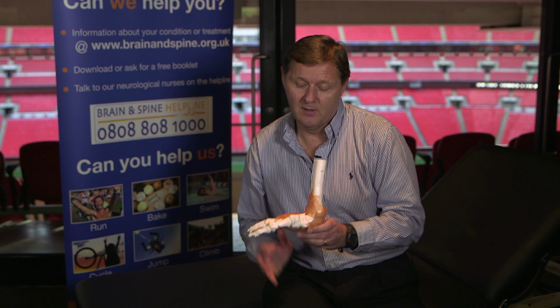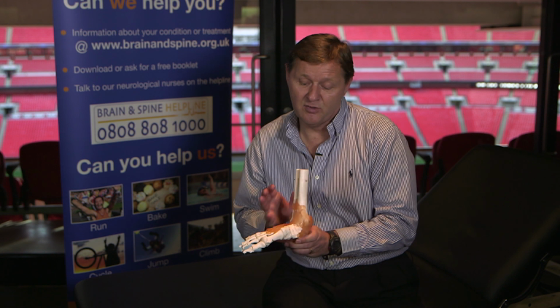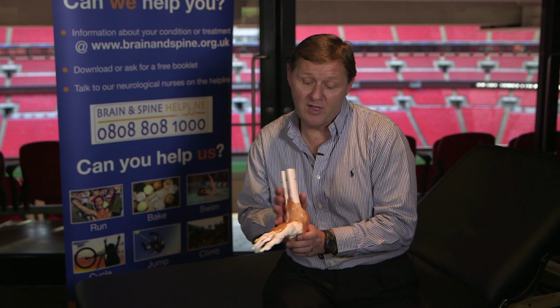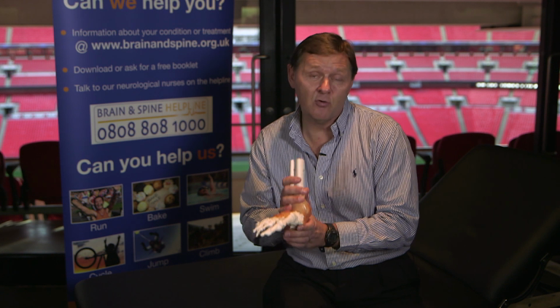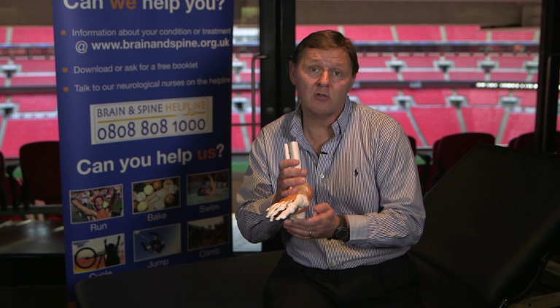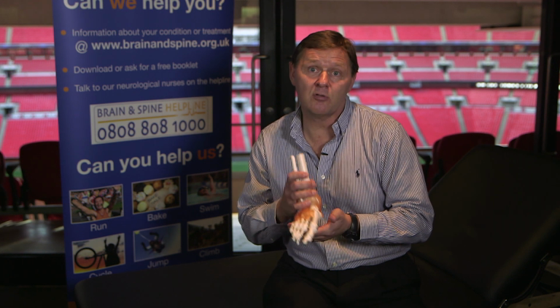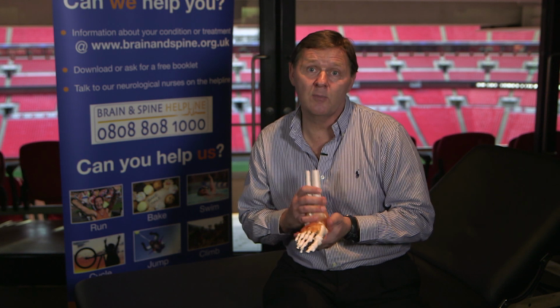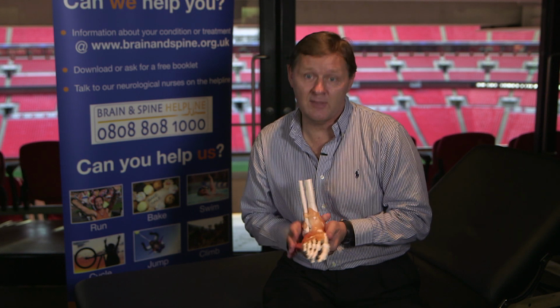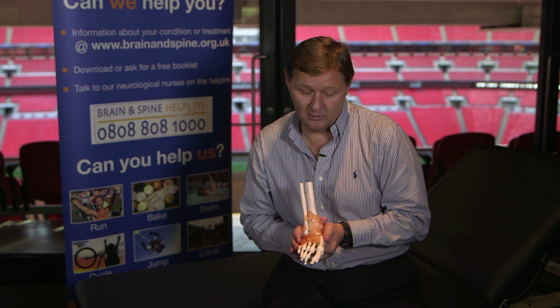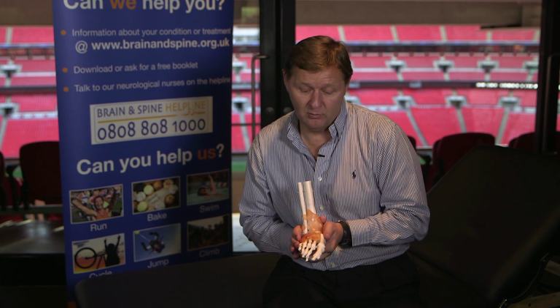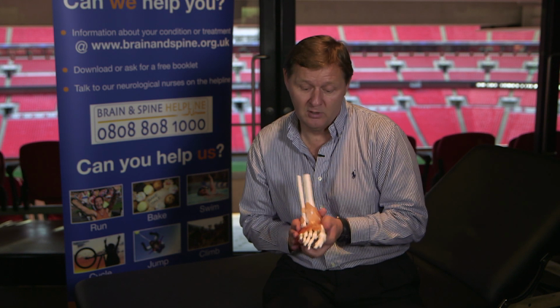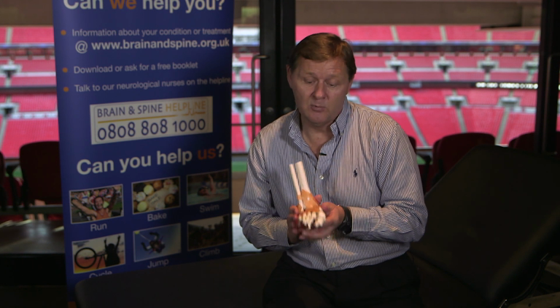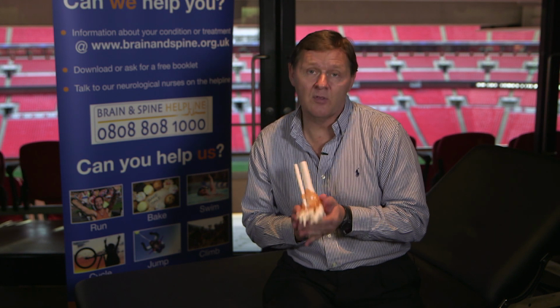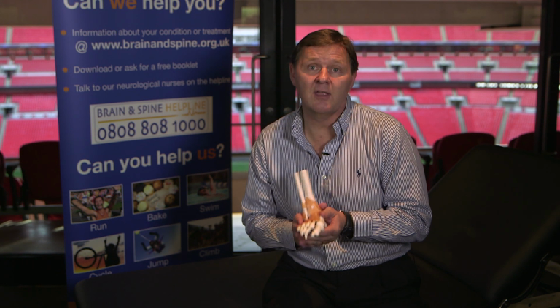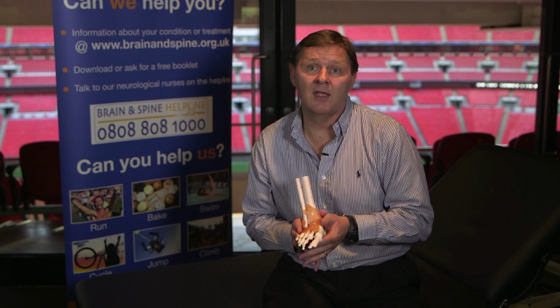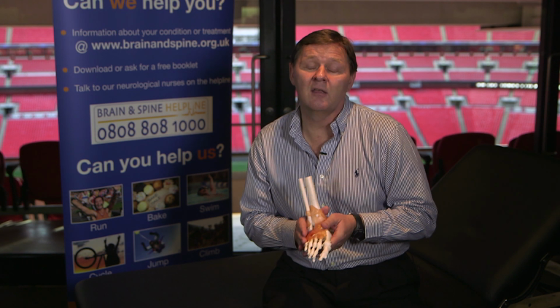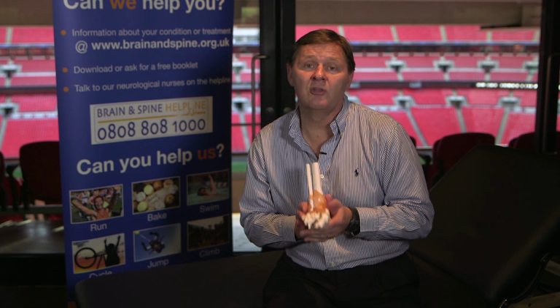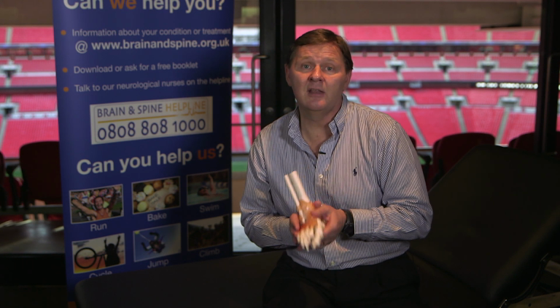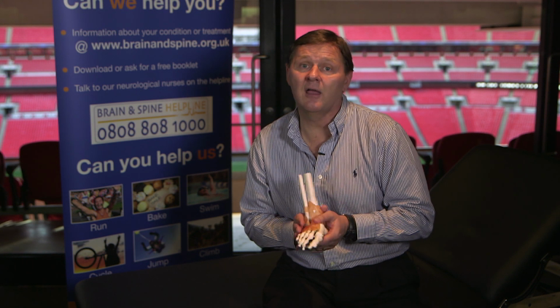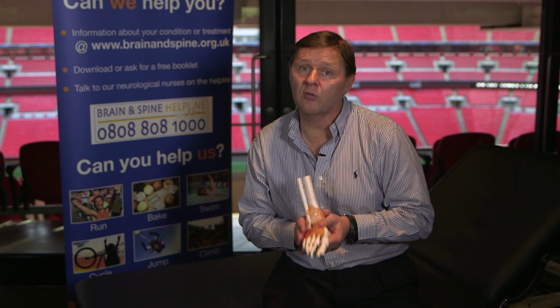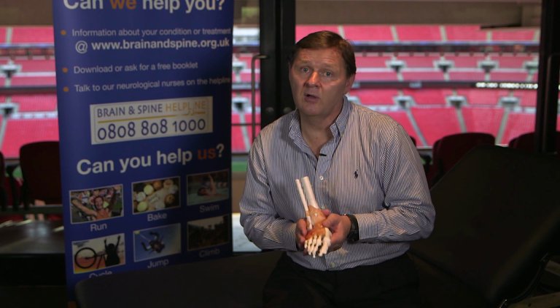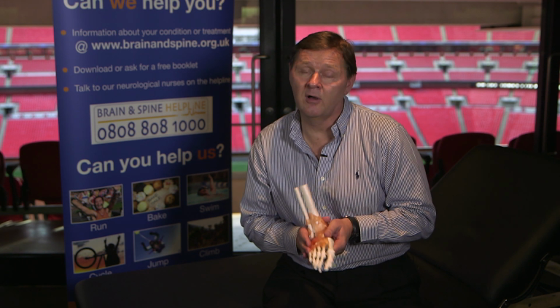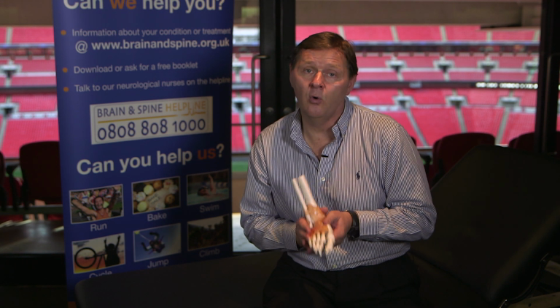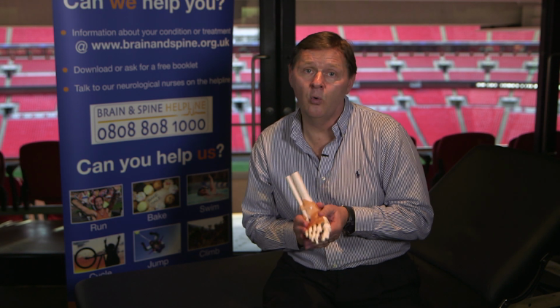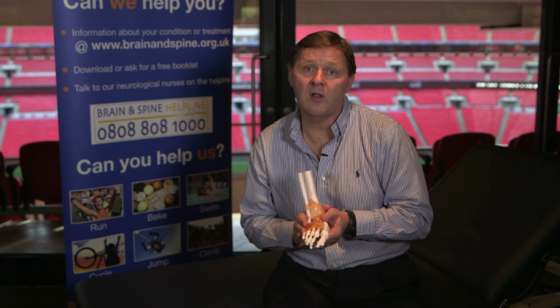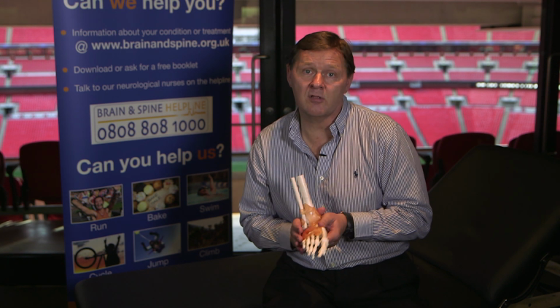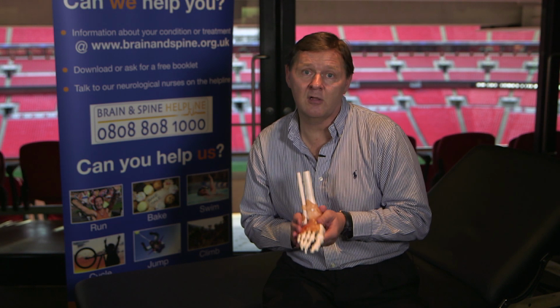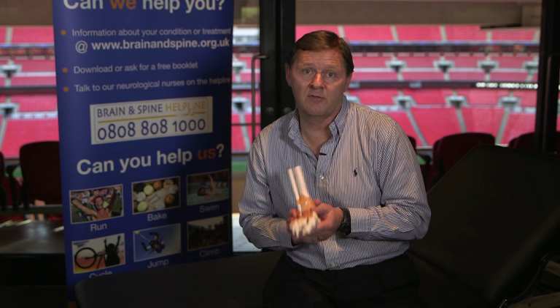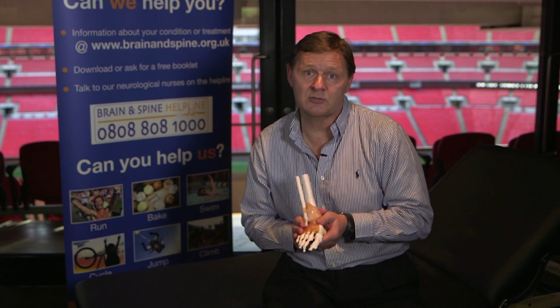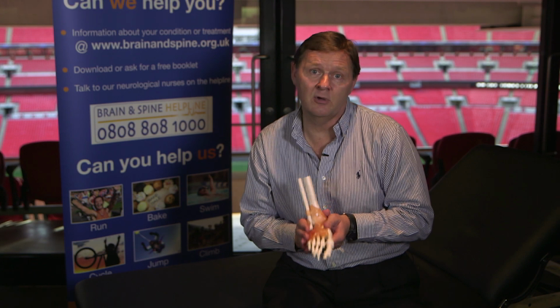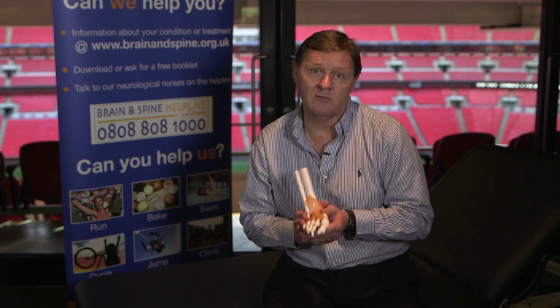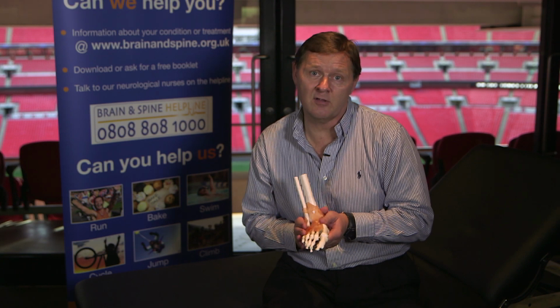That's all I'd like to talk about regarding the ankle, but once again, if you're in any doubt whatsoever, always seek professional advice.